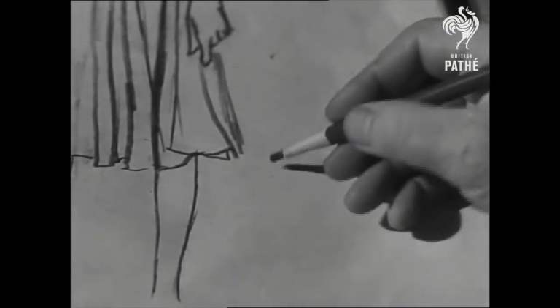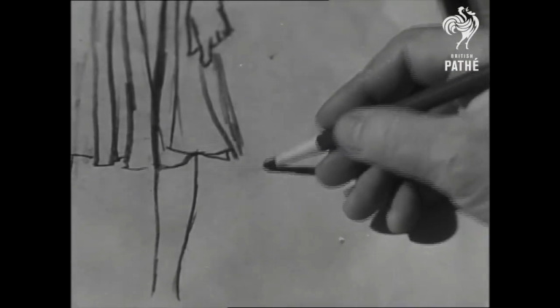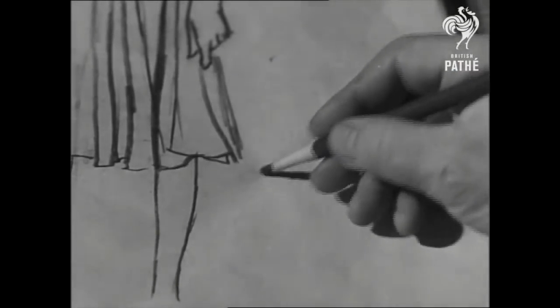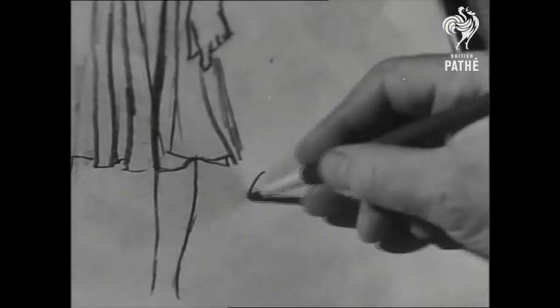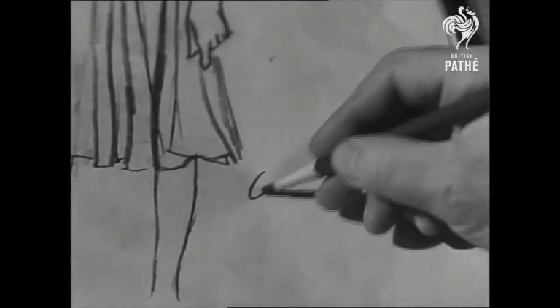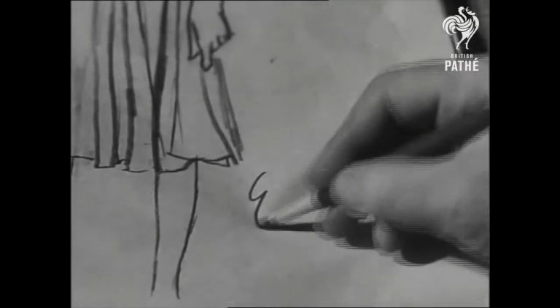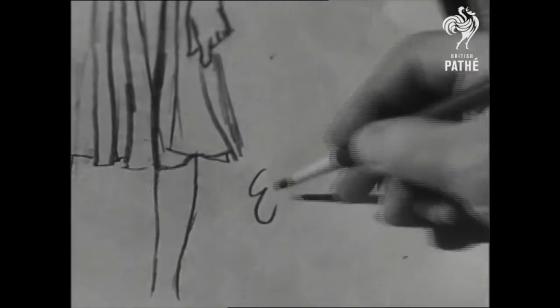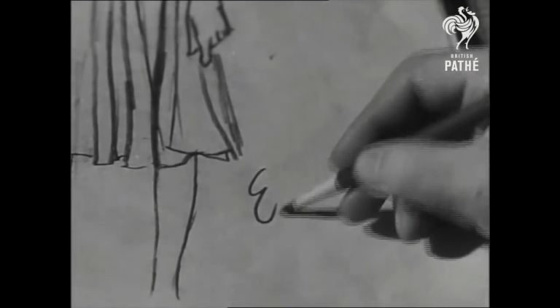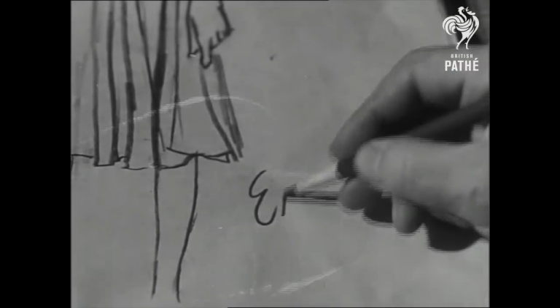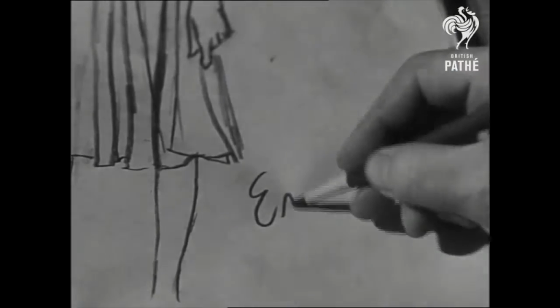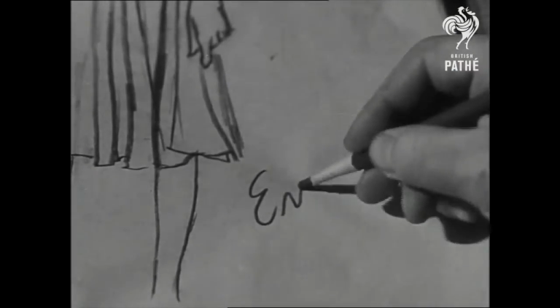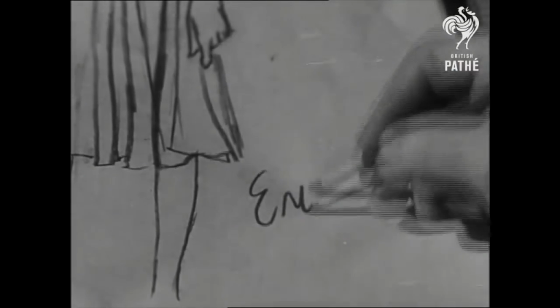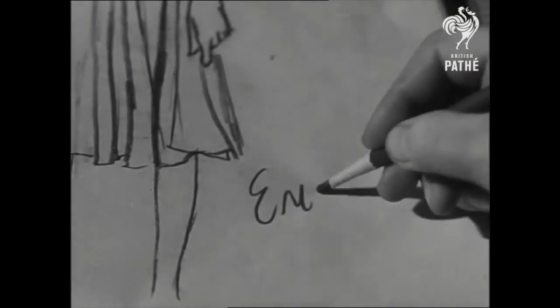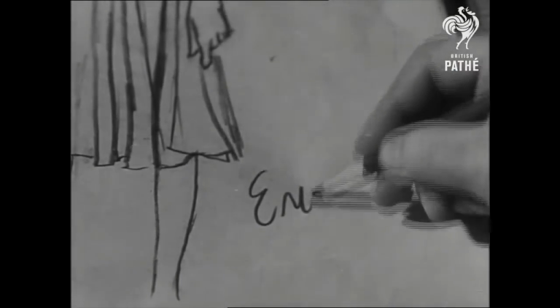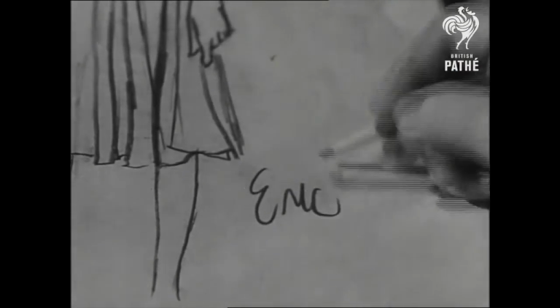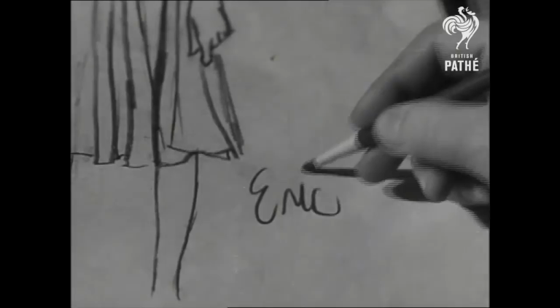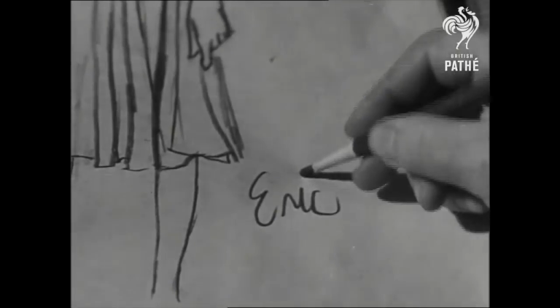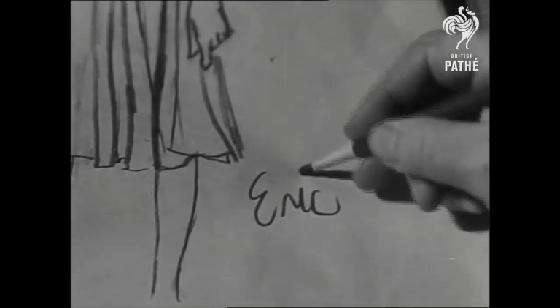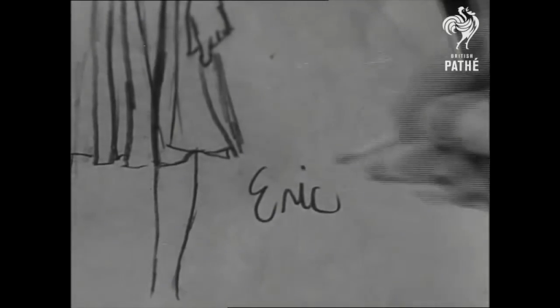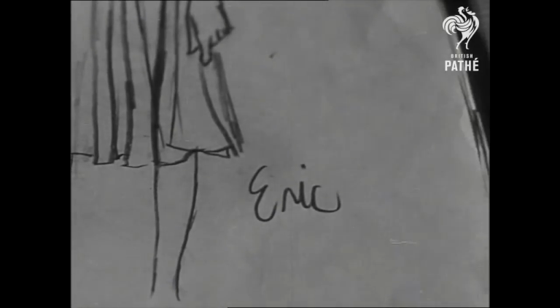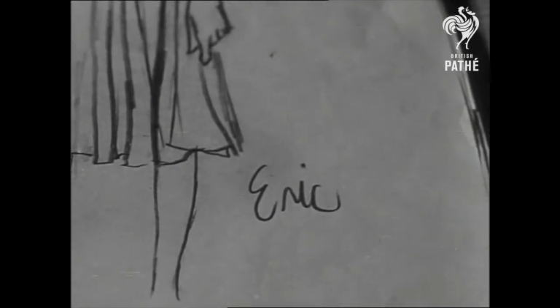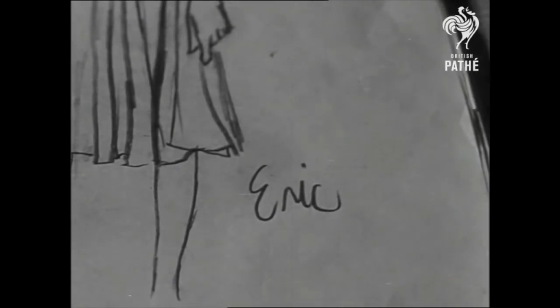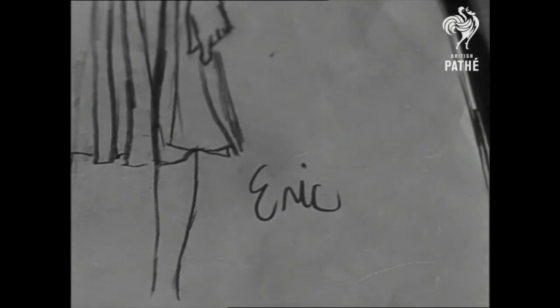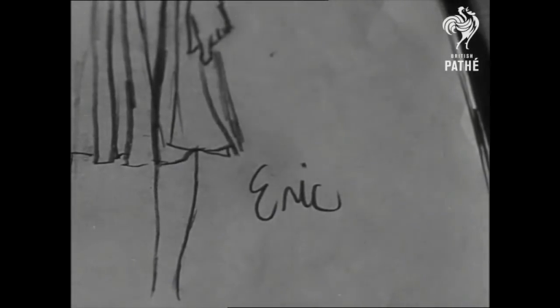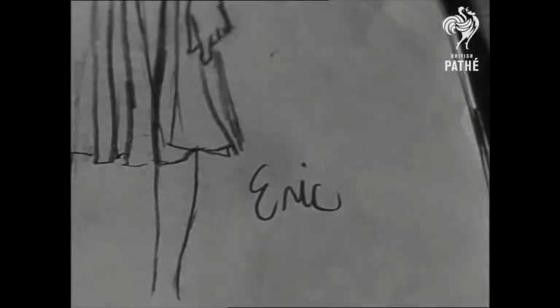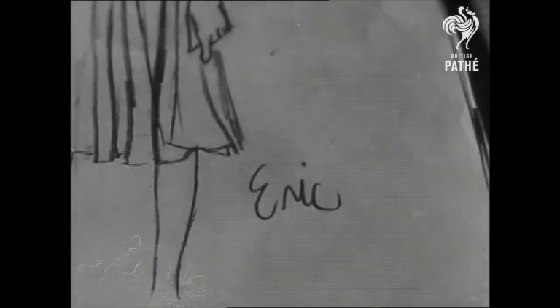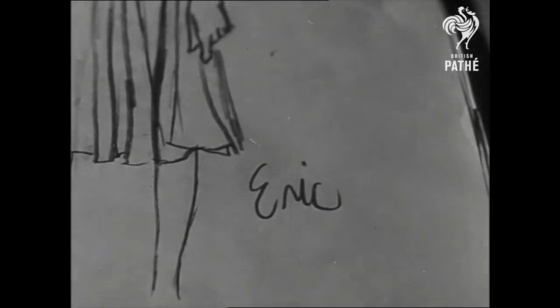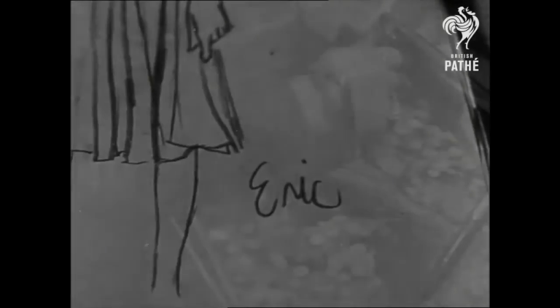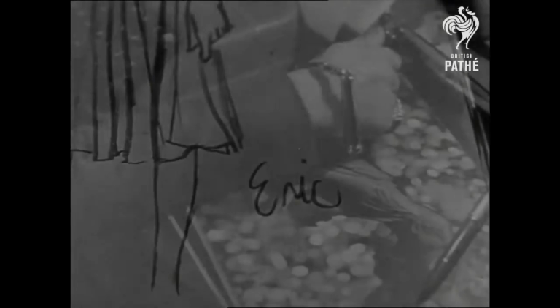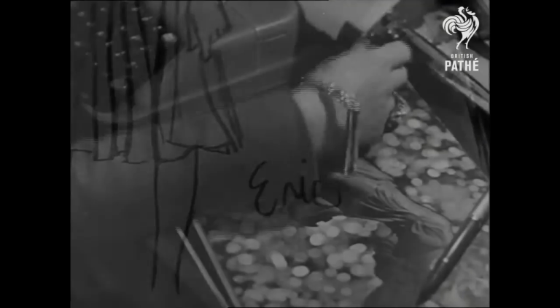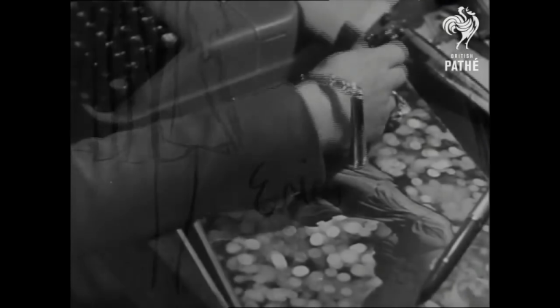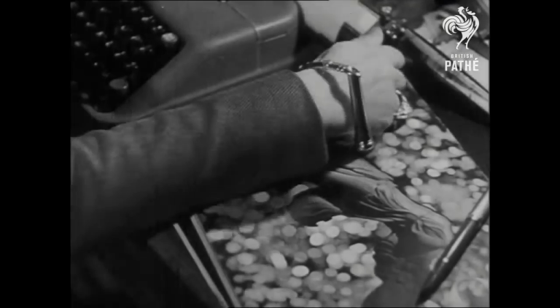And so, another drawing, signed Erick, will make fashionable women sit up when it appears in print.